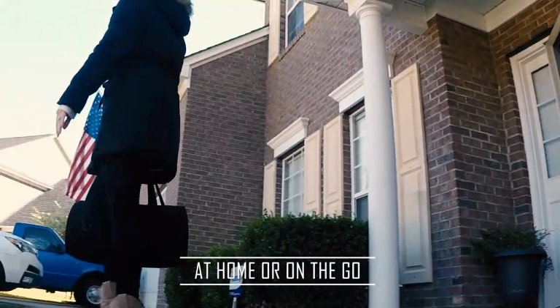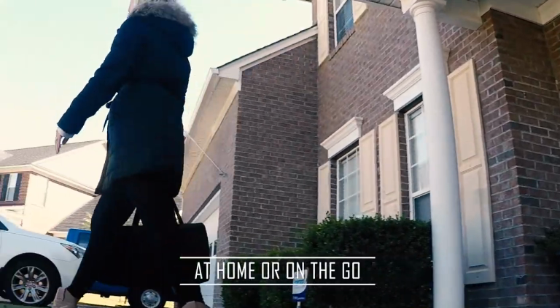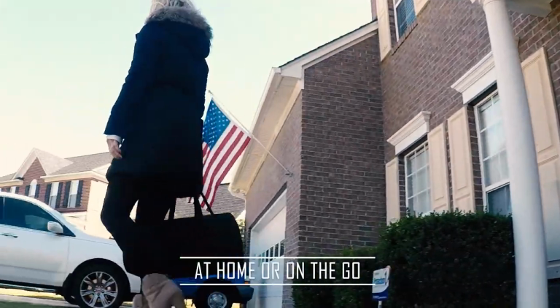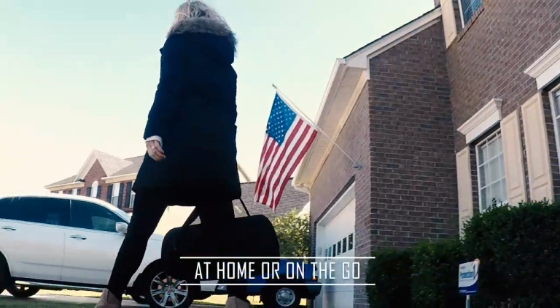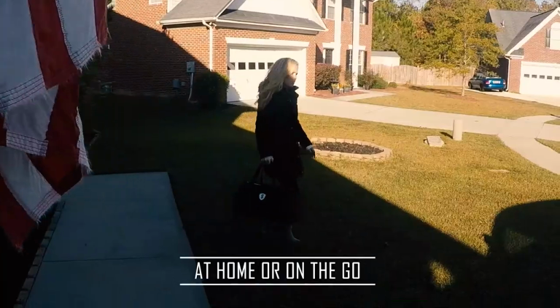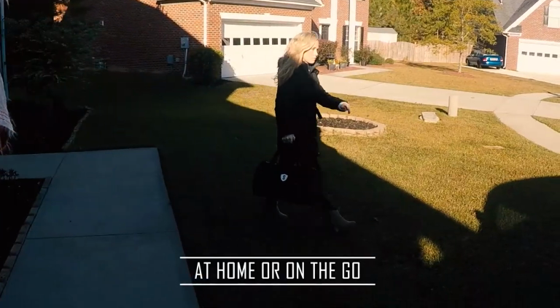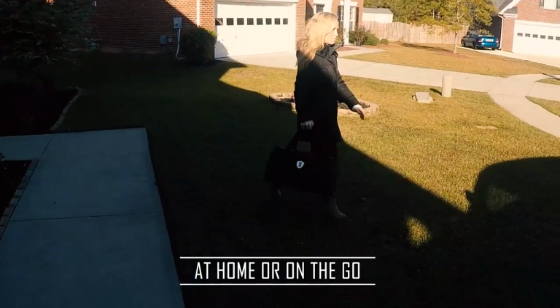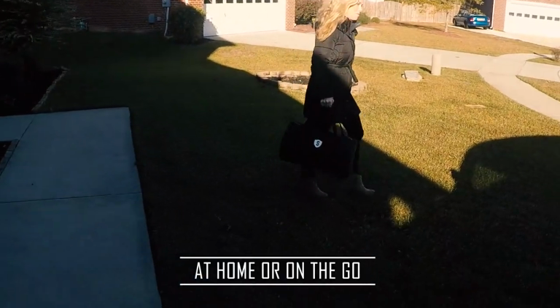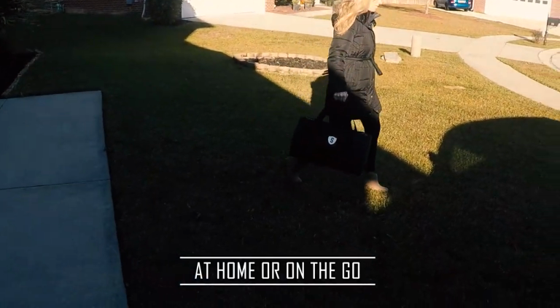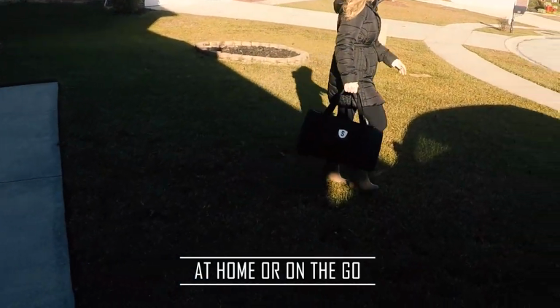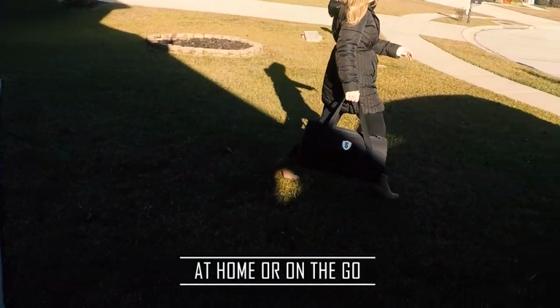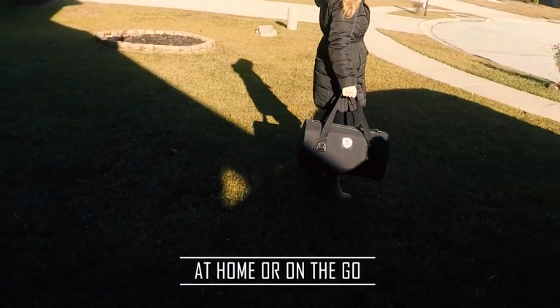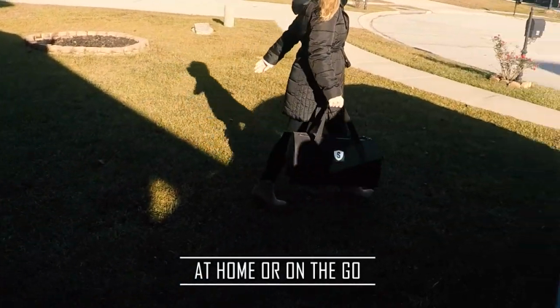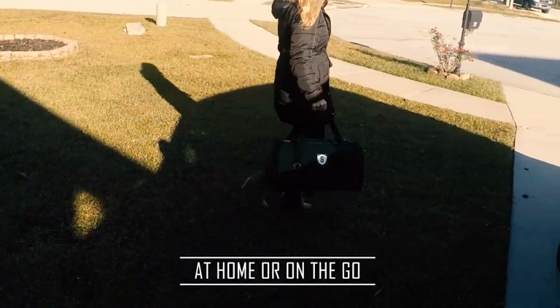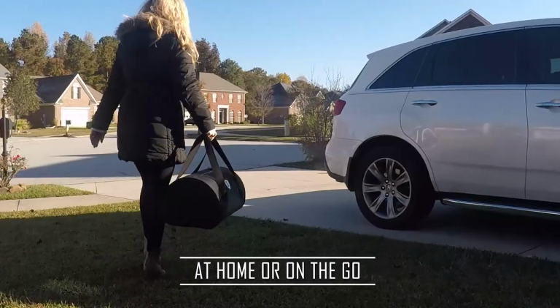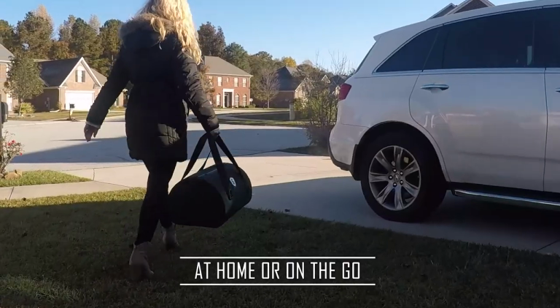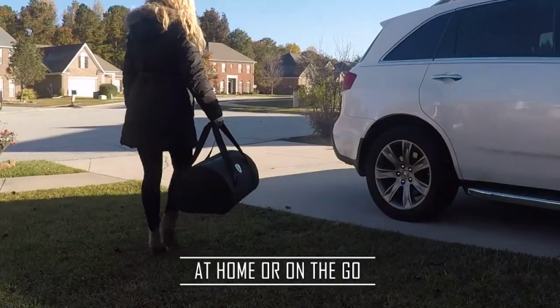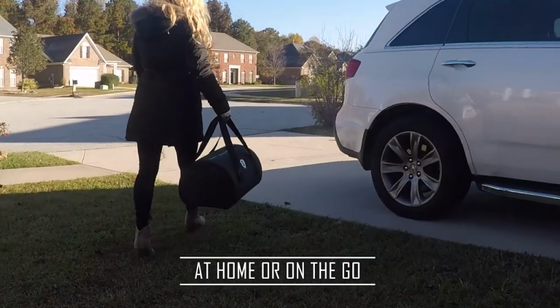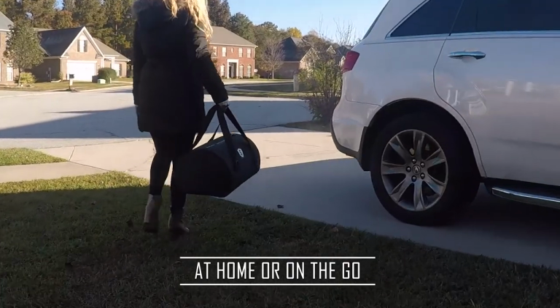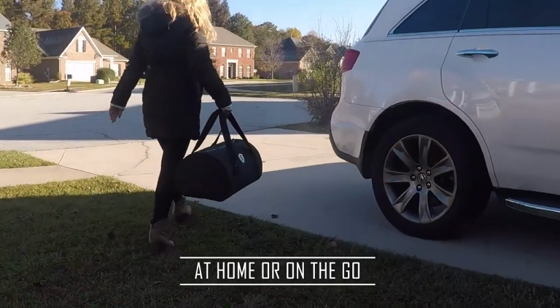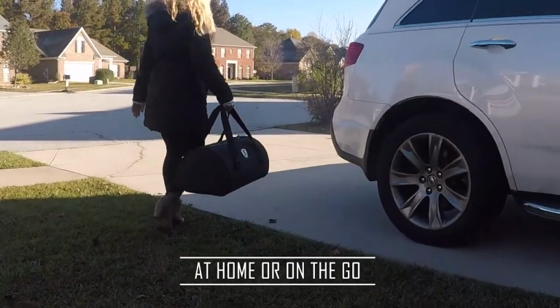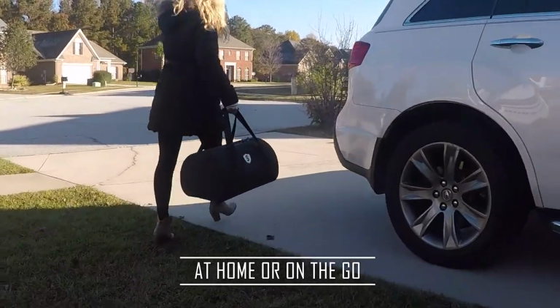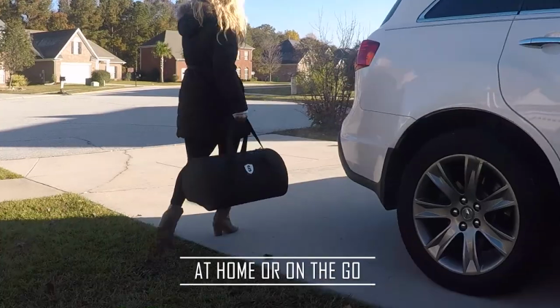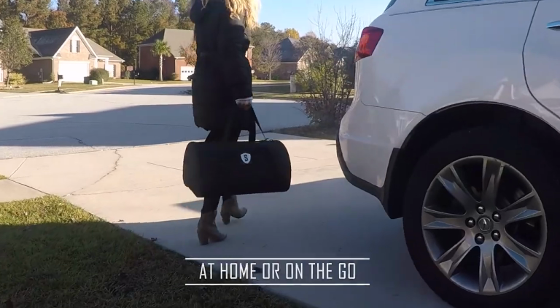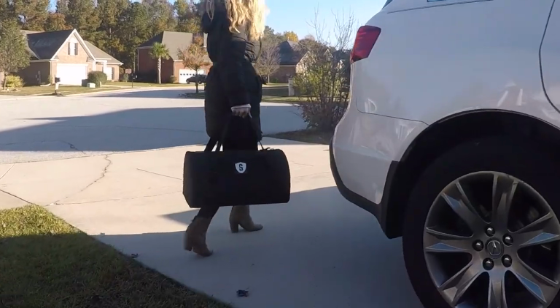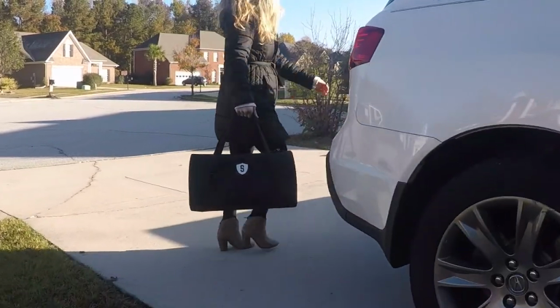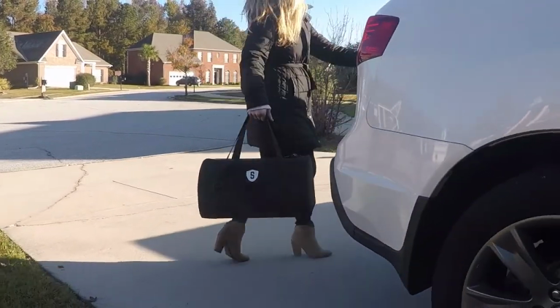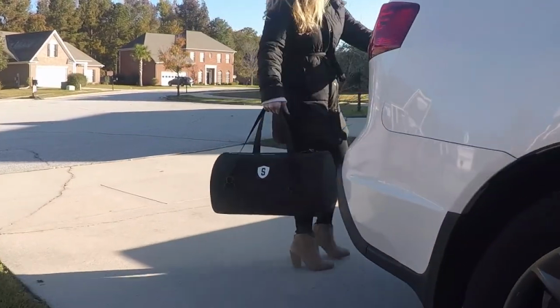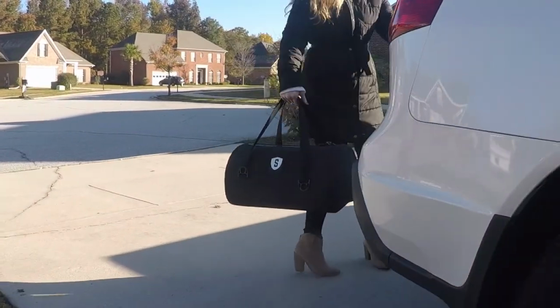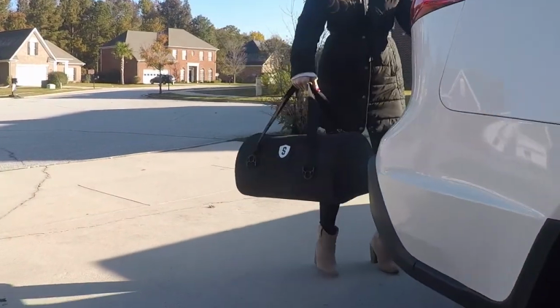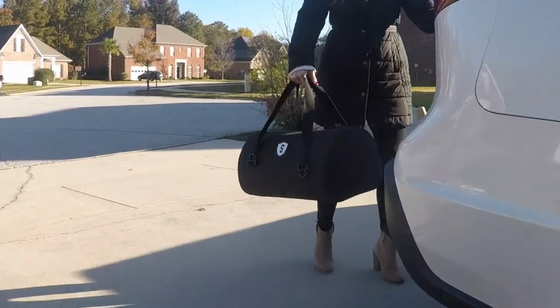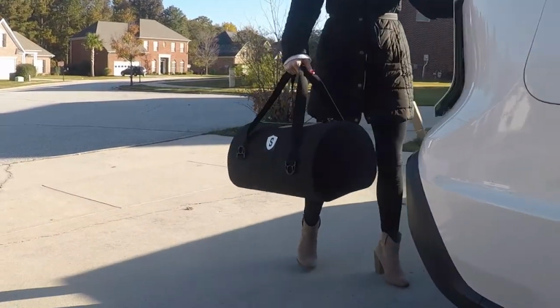Weighing less than 20 pounds and extremely compact, the Duo stores neatly in your home or in the backseat of your car.